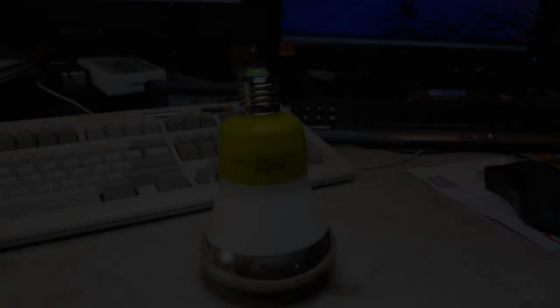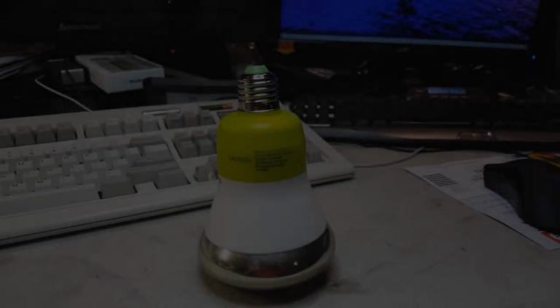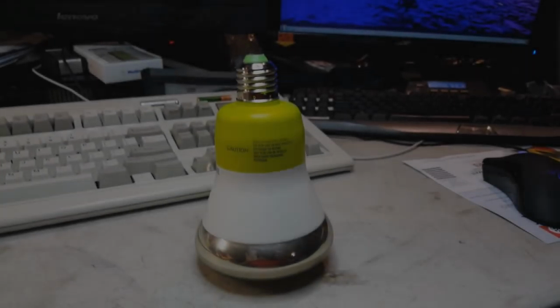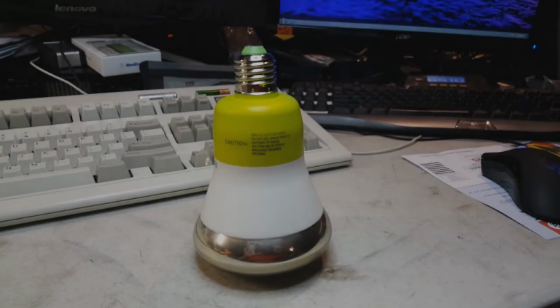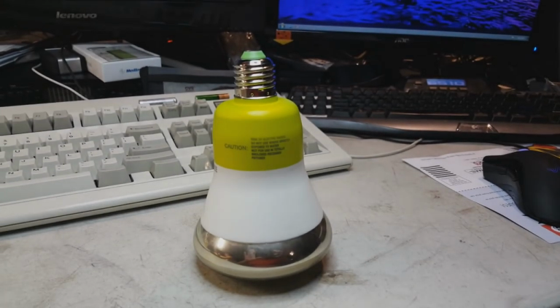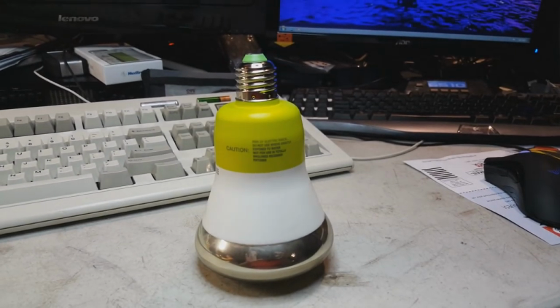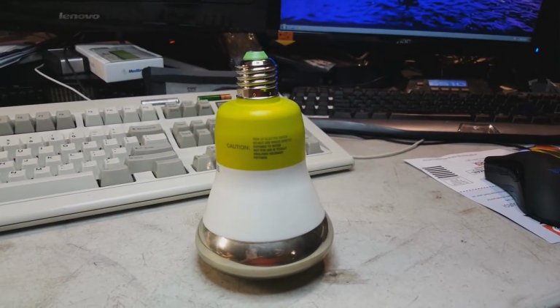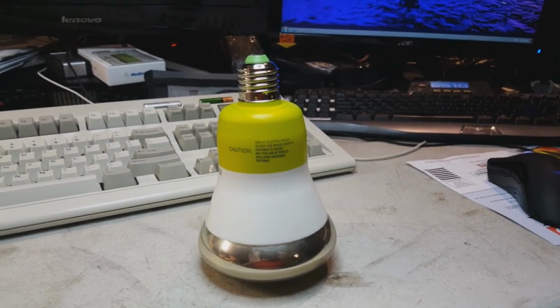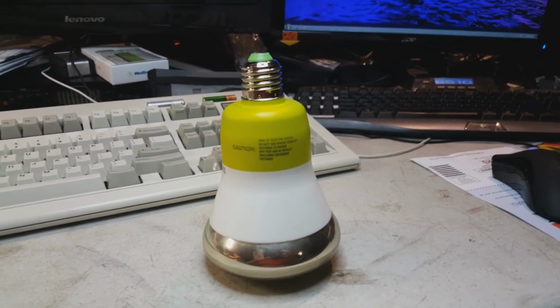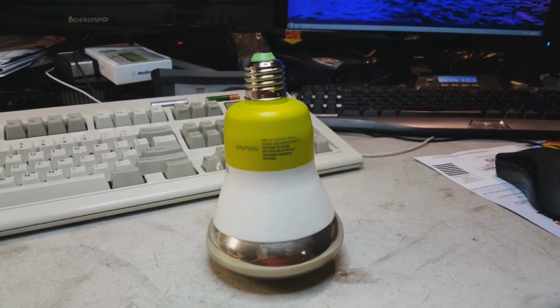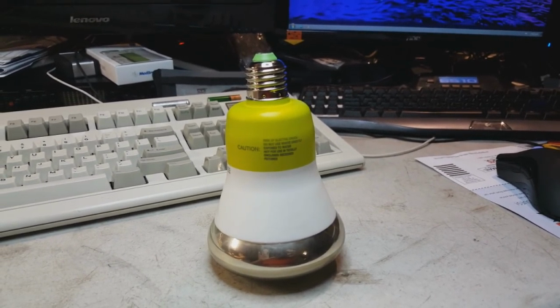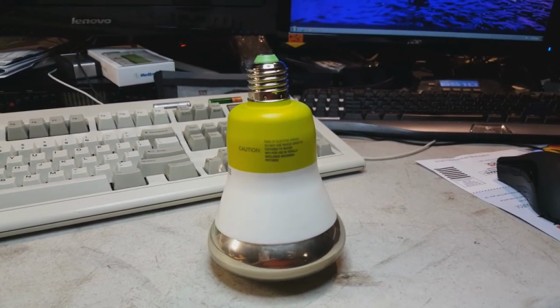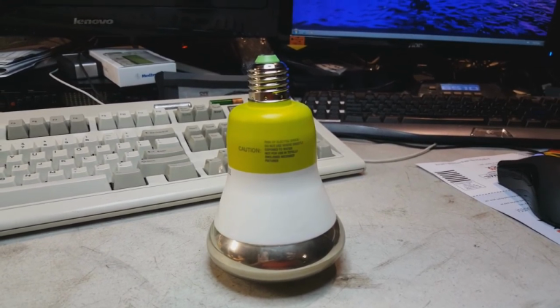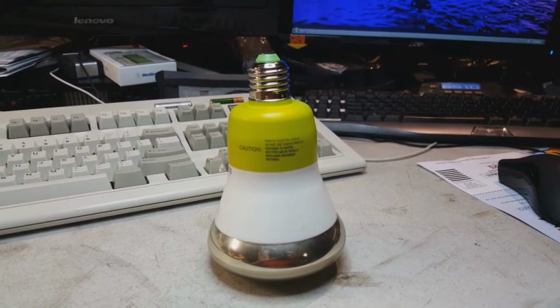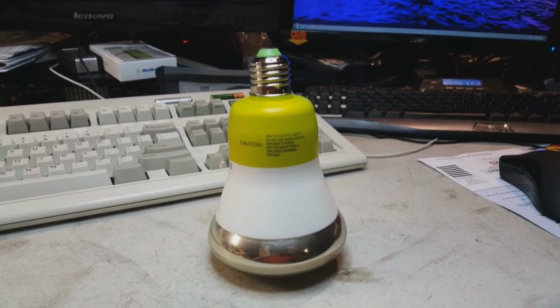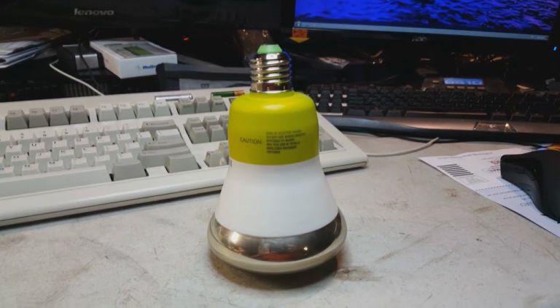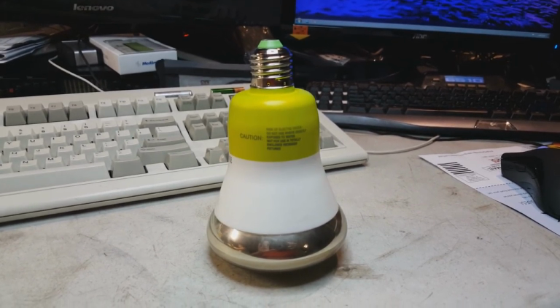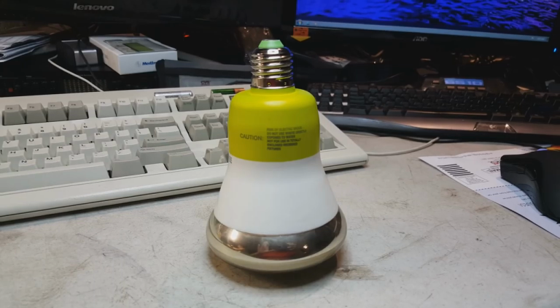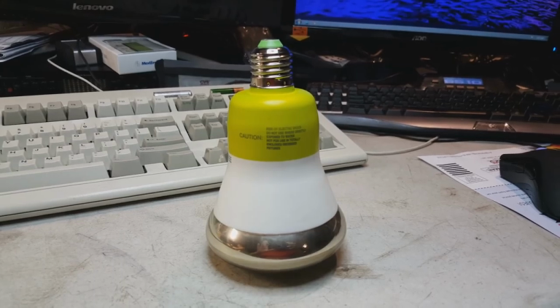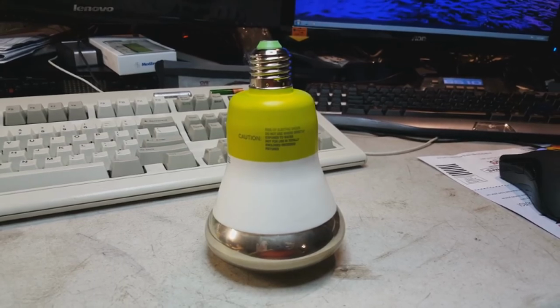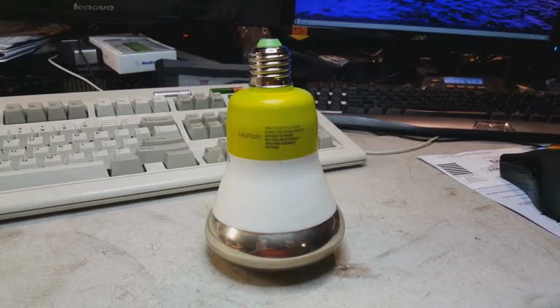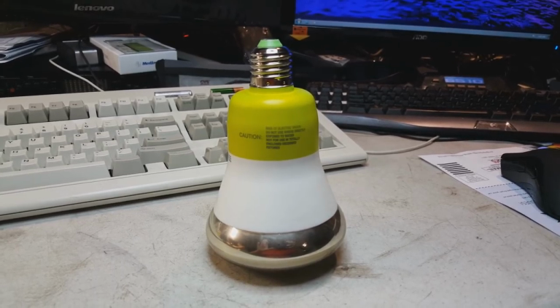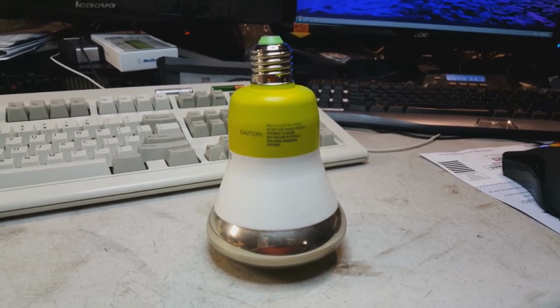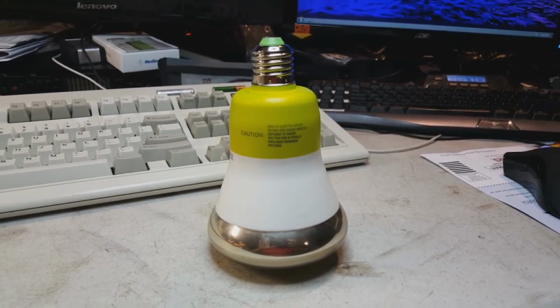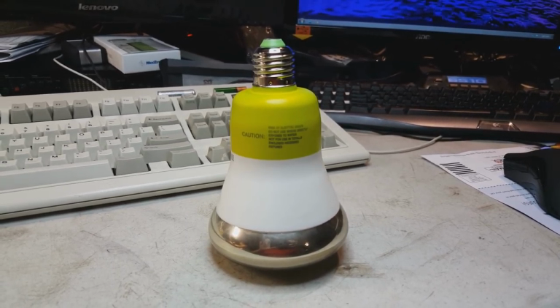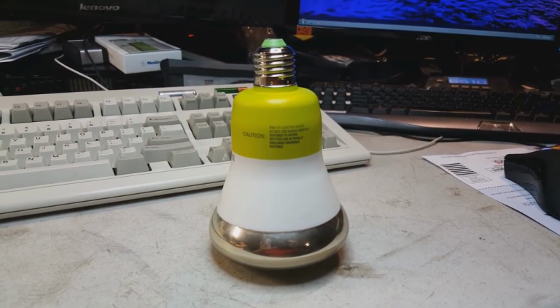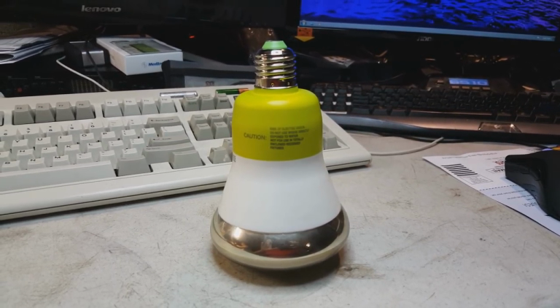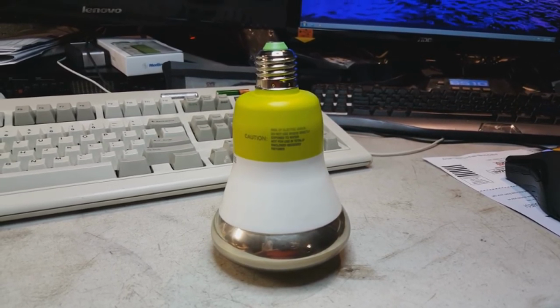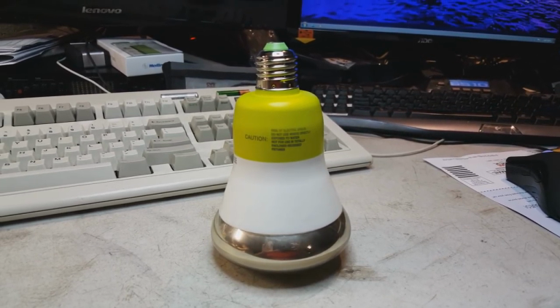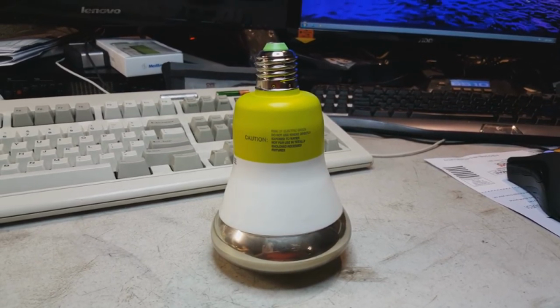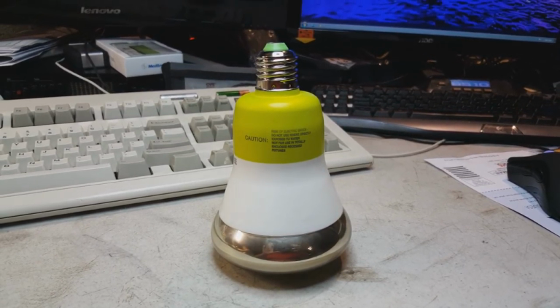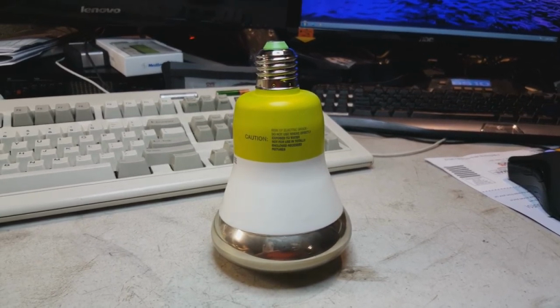Here's the bulb from the previous video. We're going to attempt to autopsy it and see what's inside.